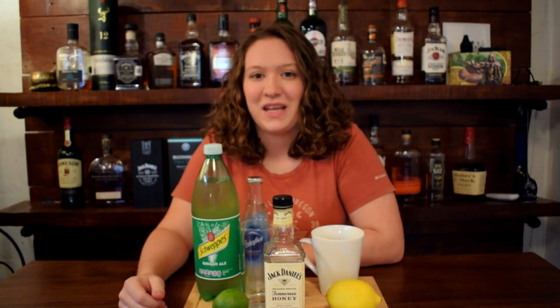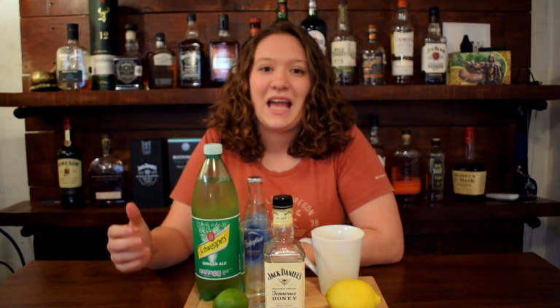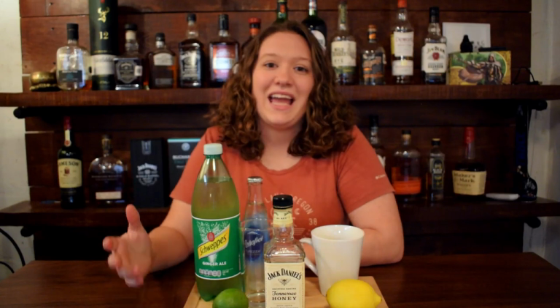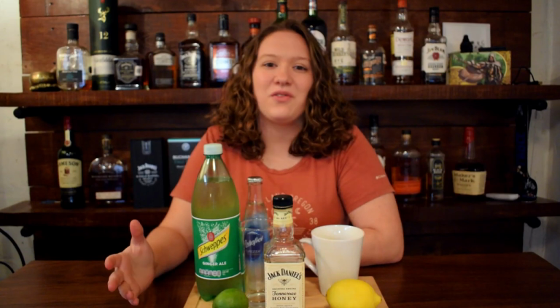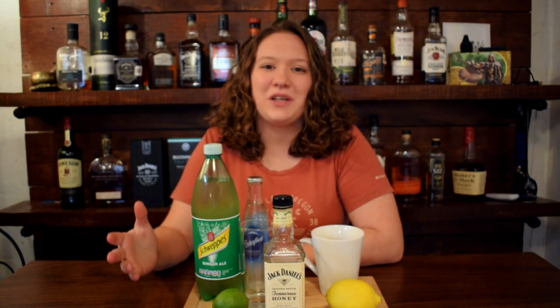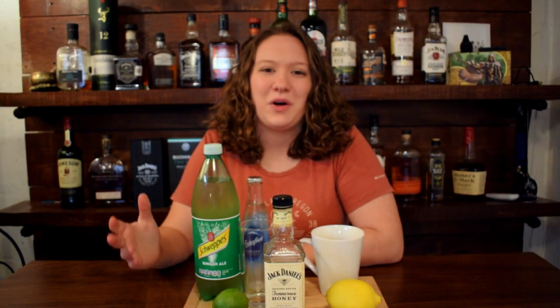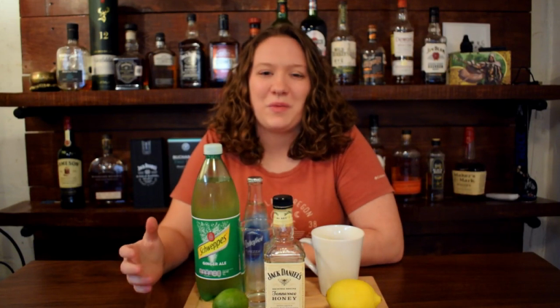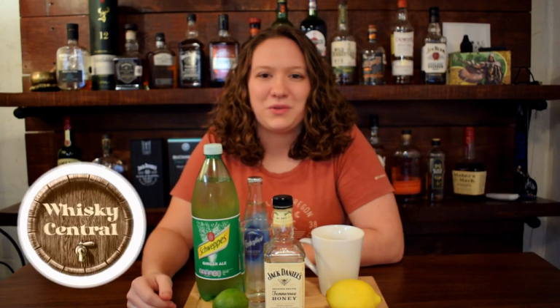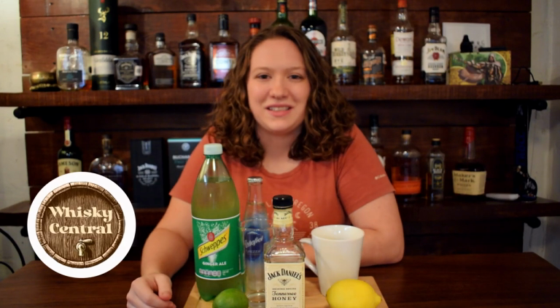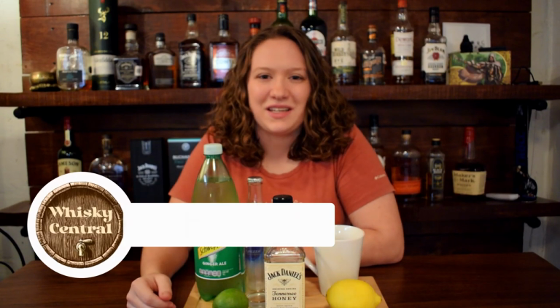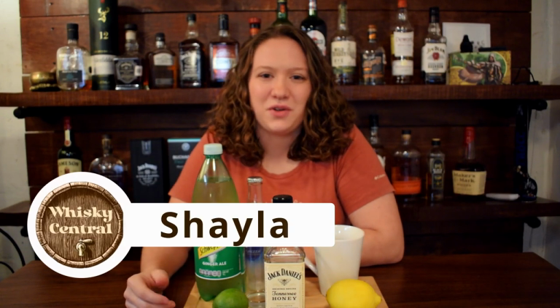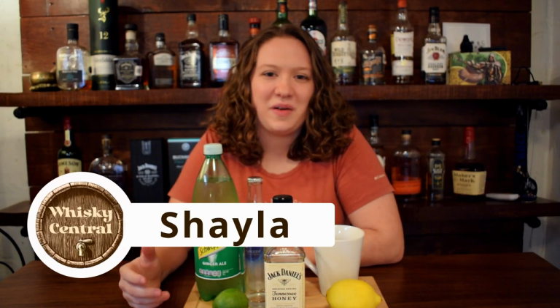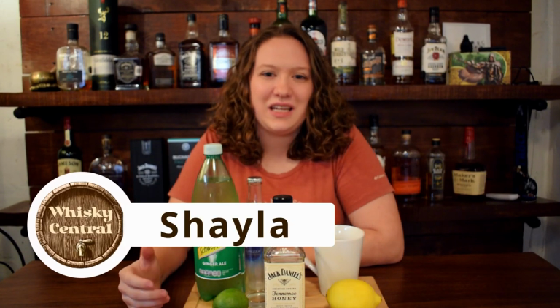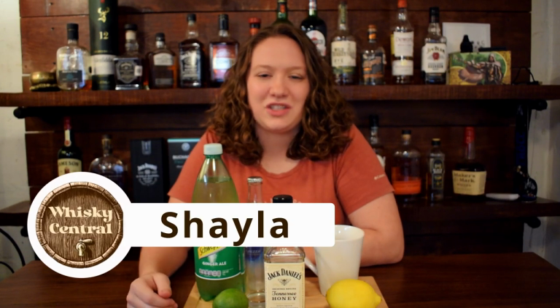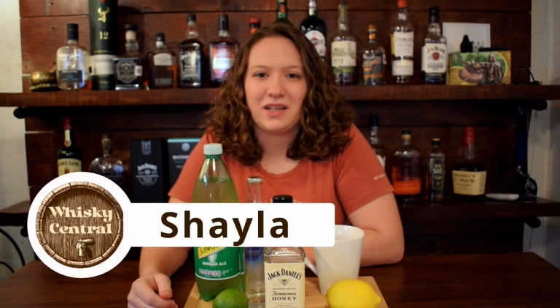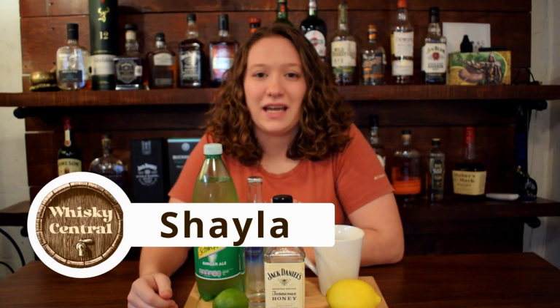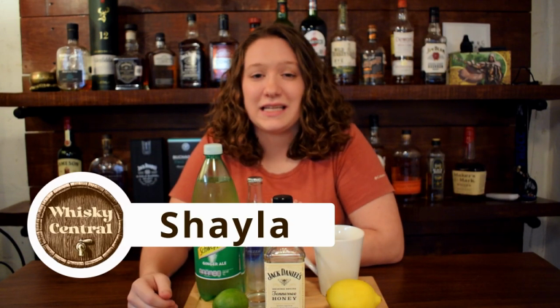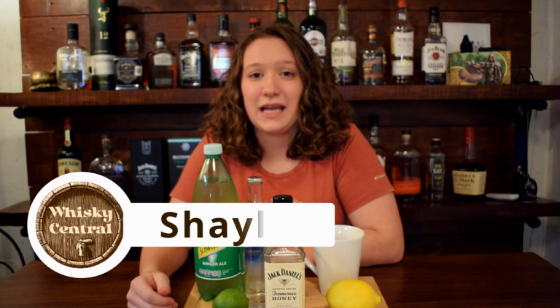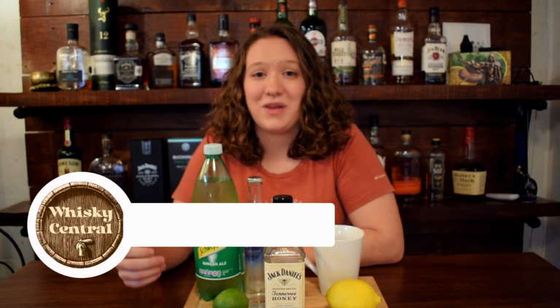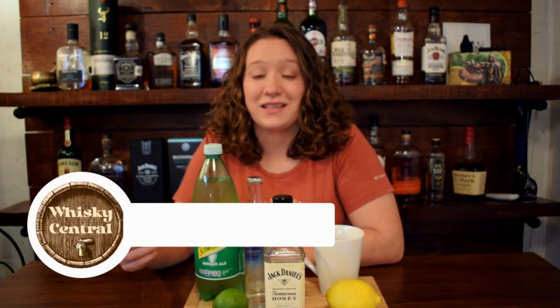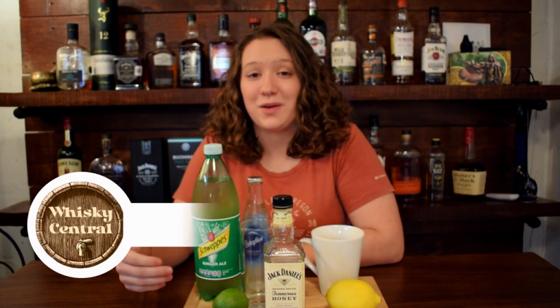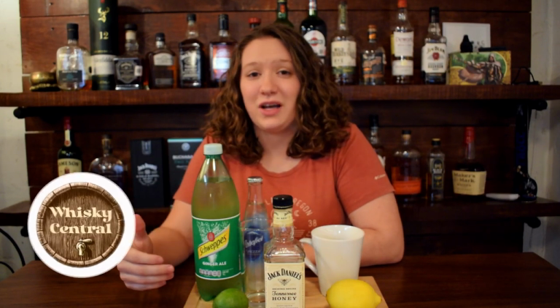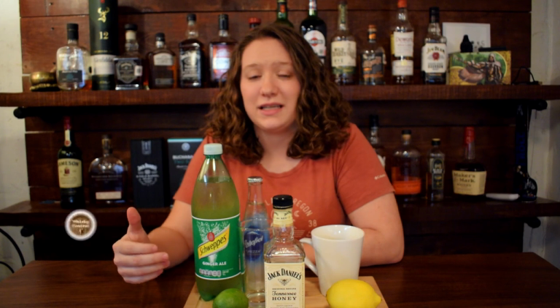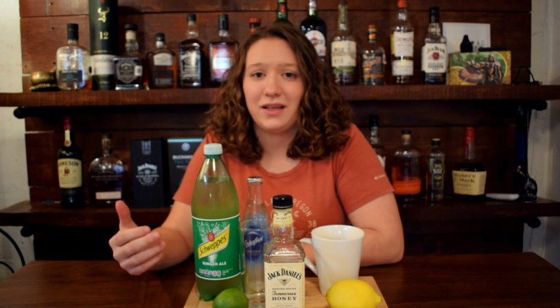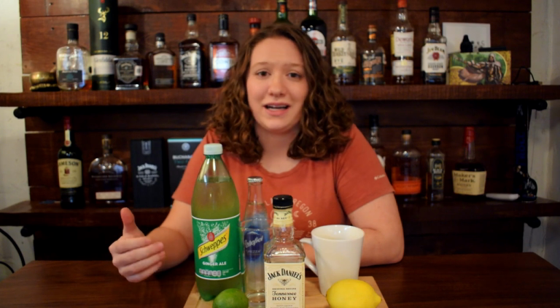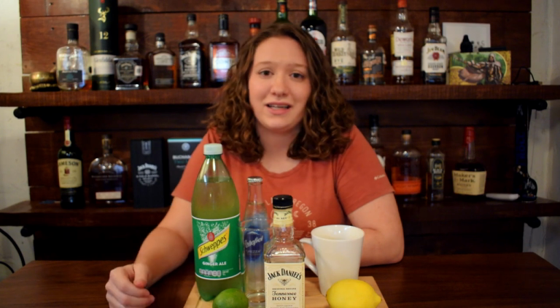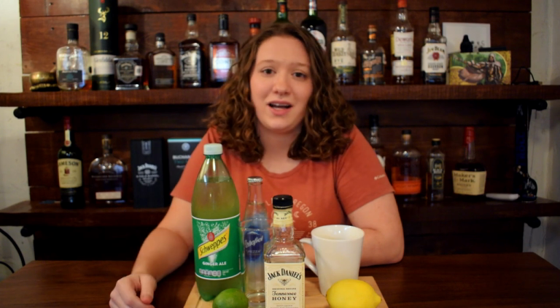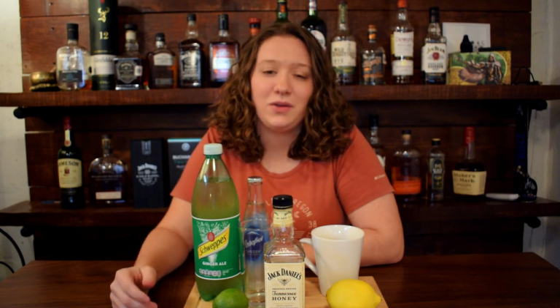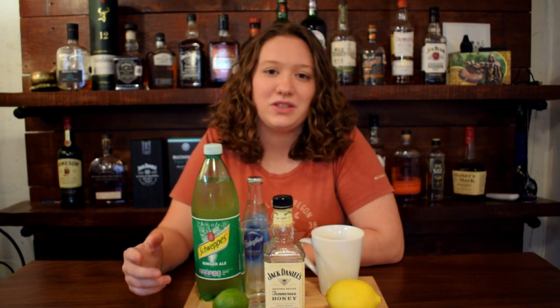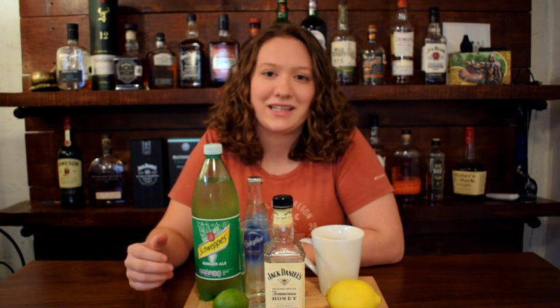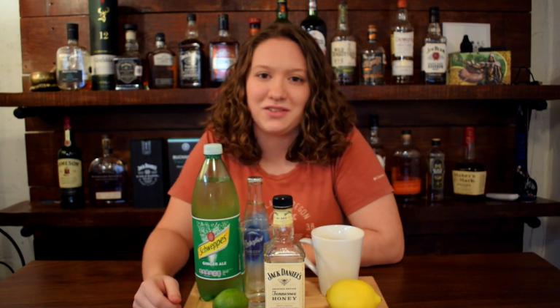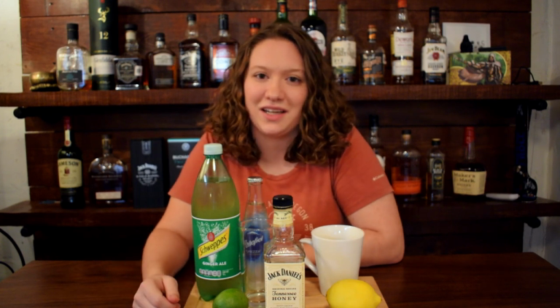Hey everybody, welcome back to Whiskey Central. My name is Shayla, and today I'm making a summer cocktail and a hot toddy with Jack Daniel's honey.